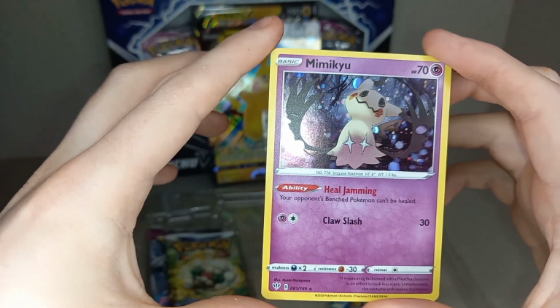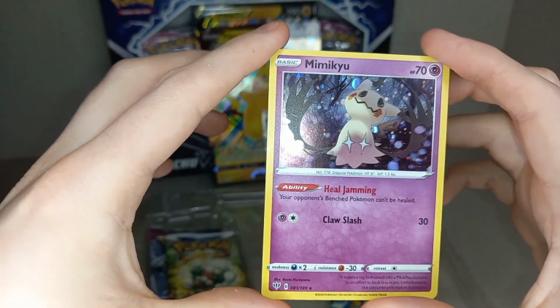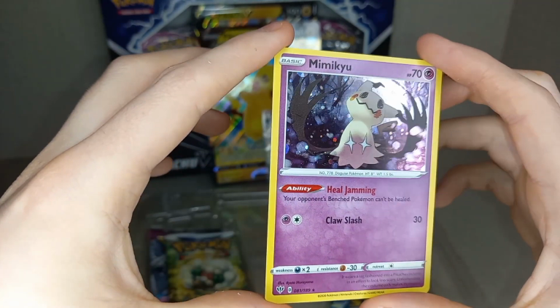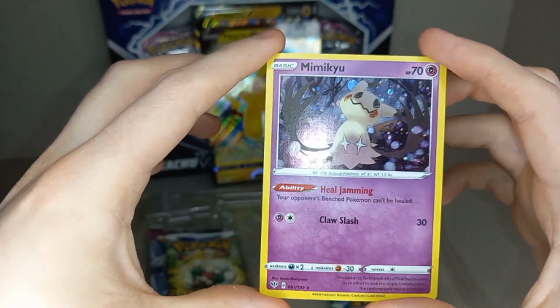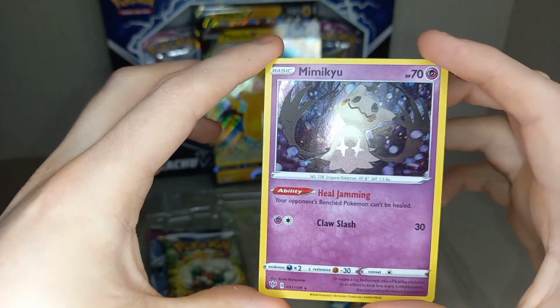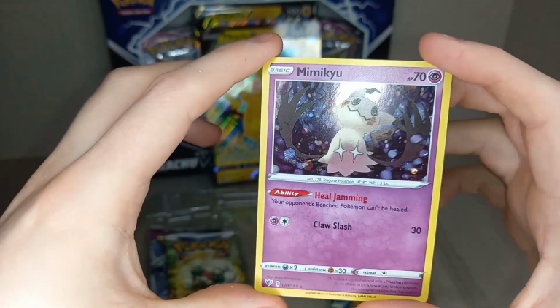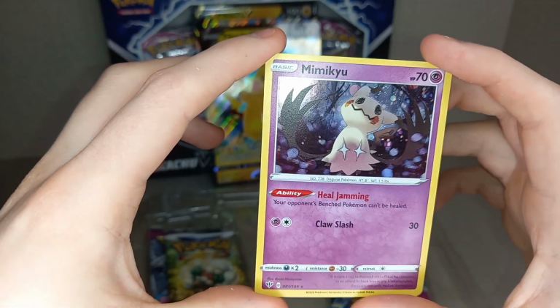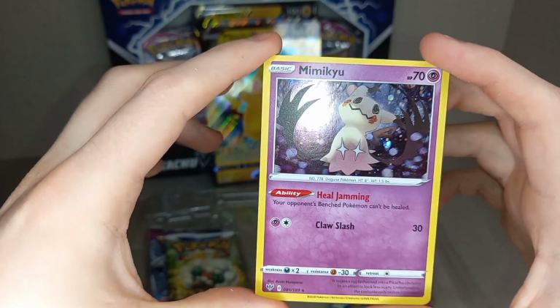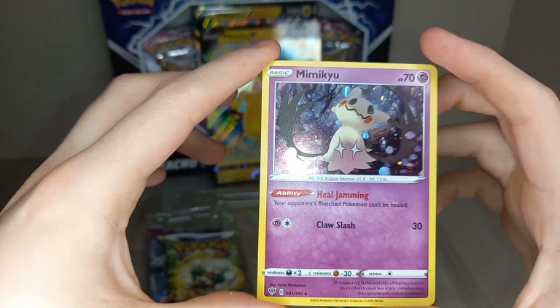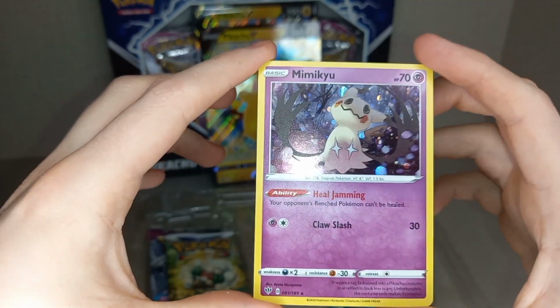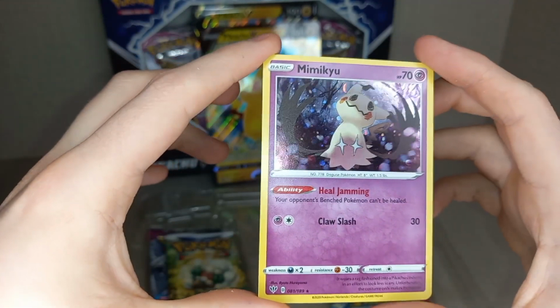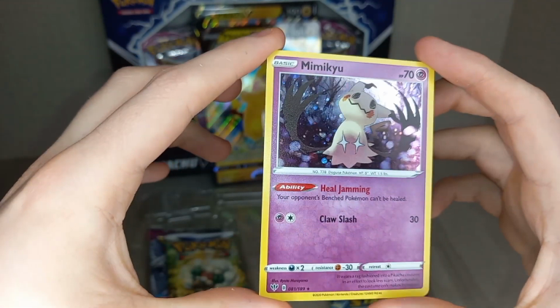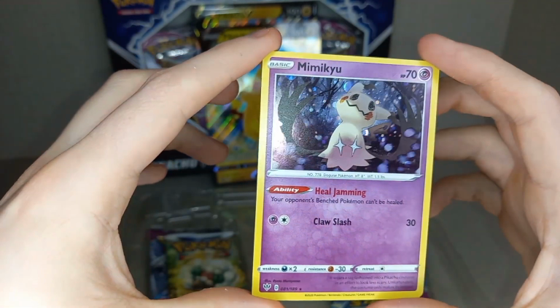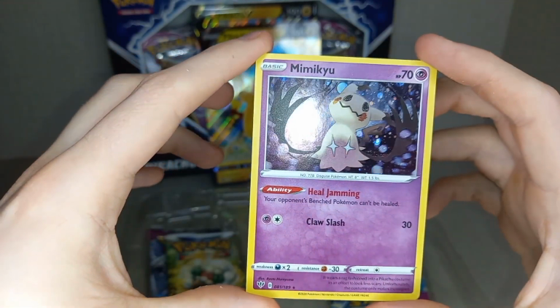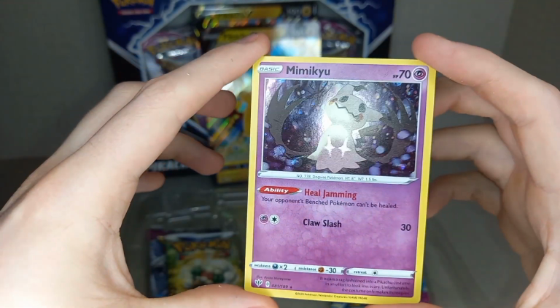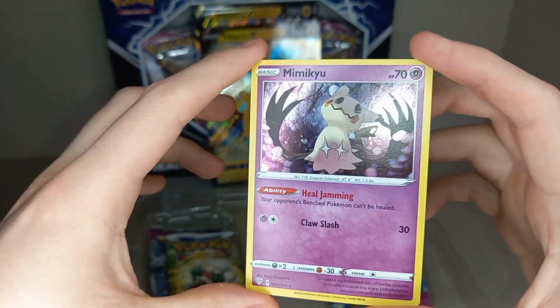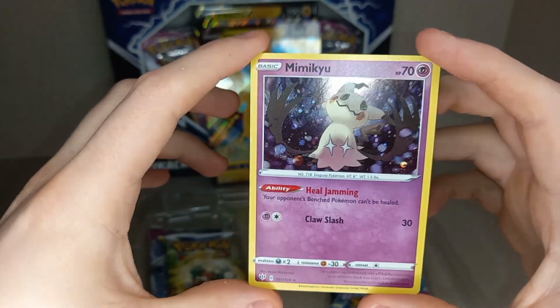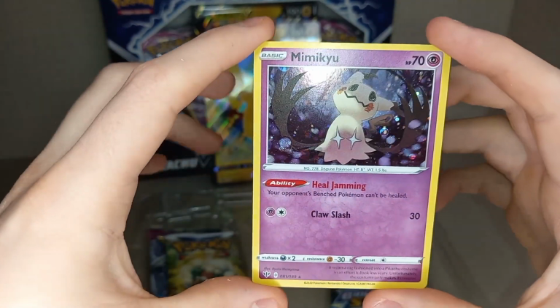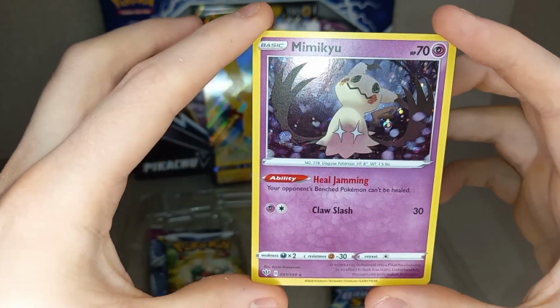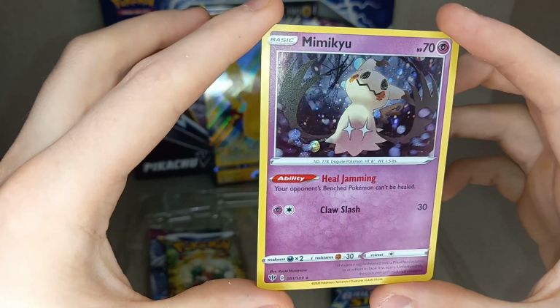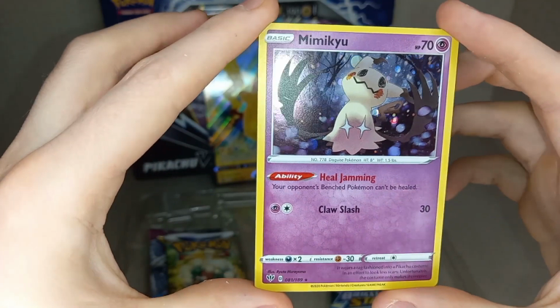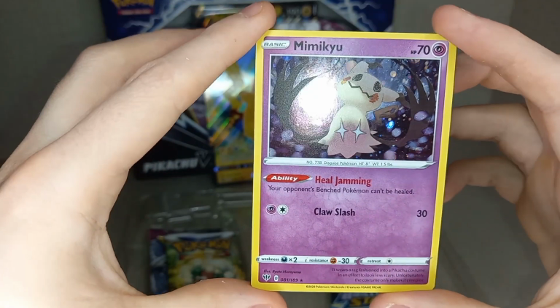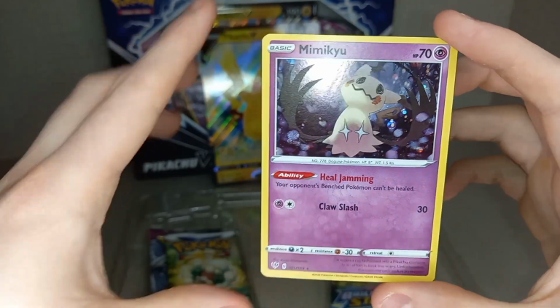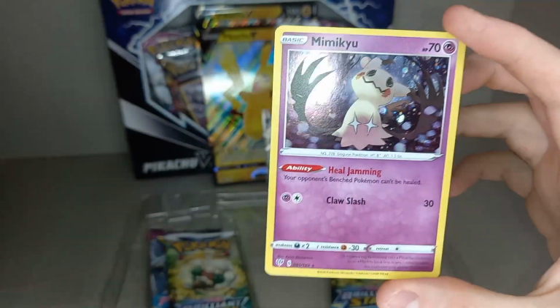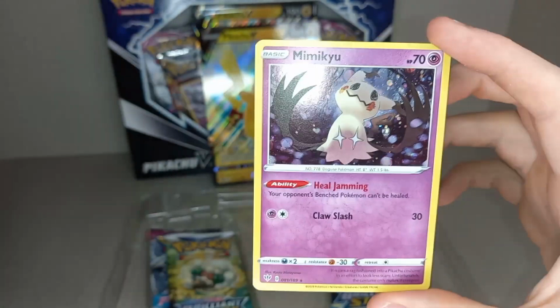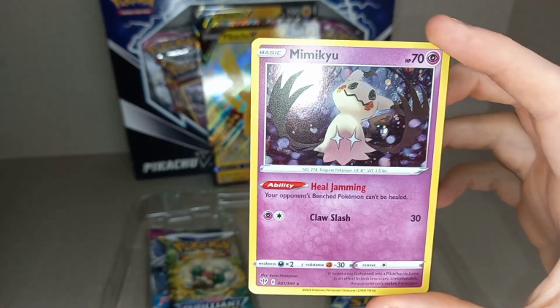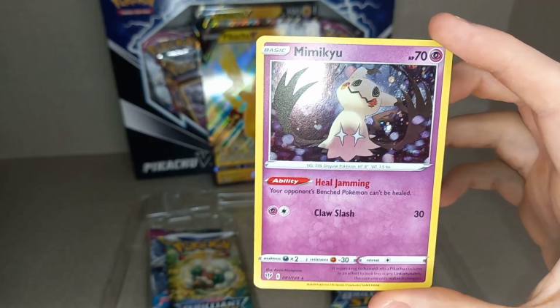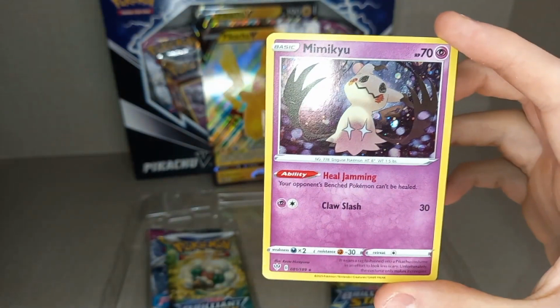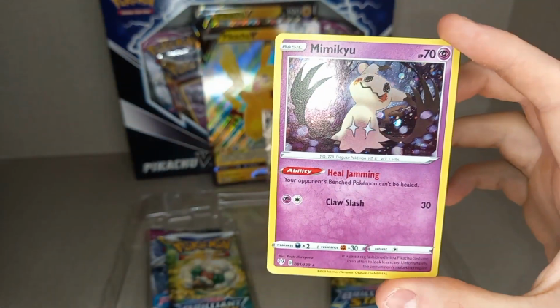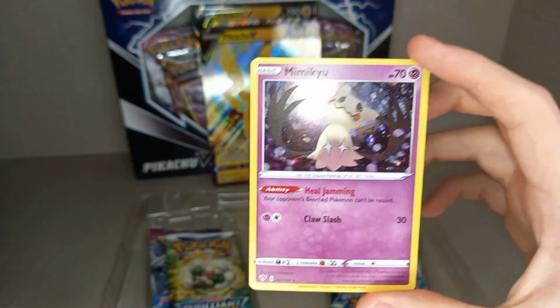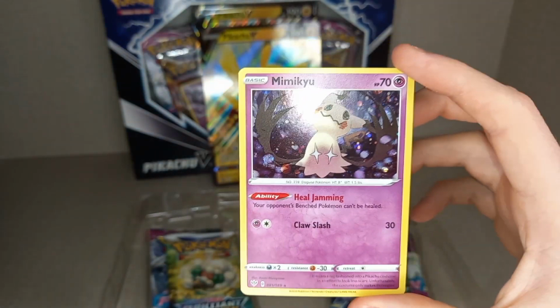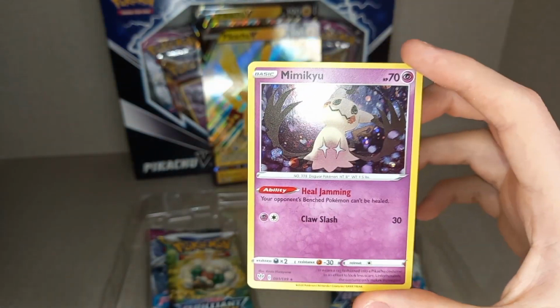I think this is one of the brilliance designs. Very nice — holofoil indeed.